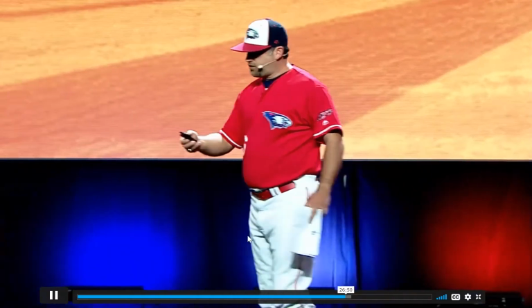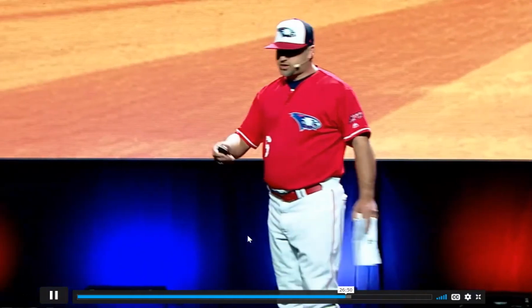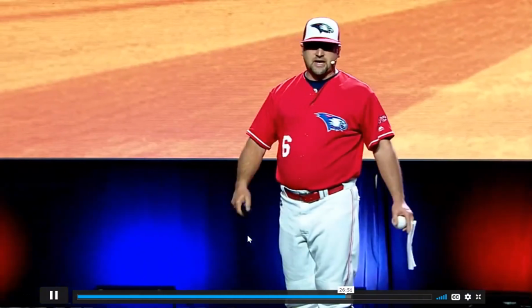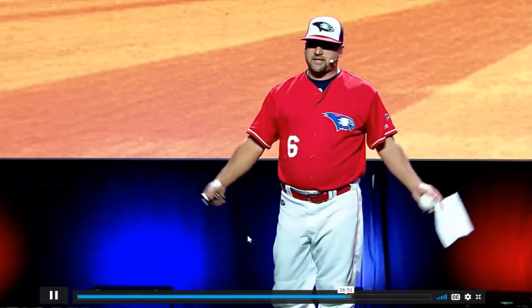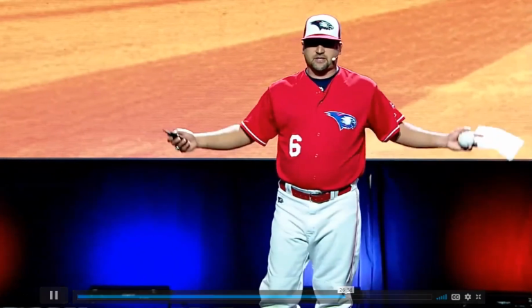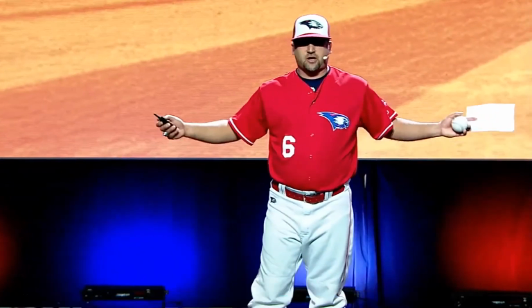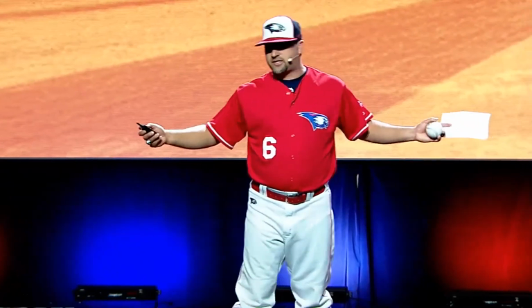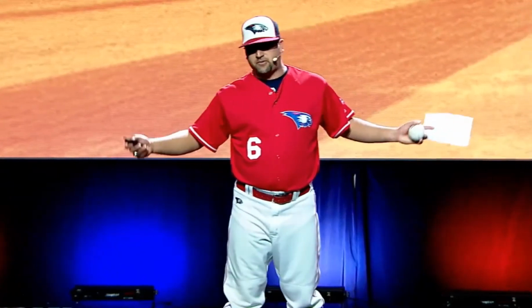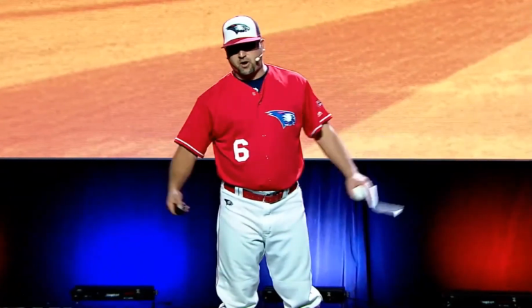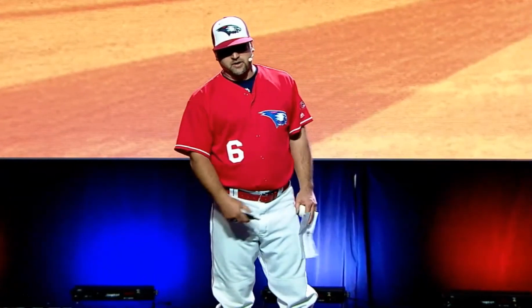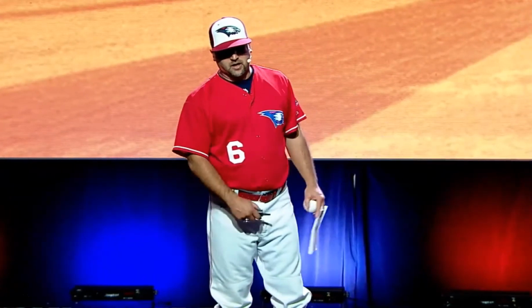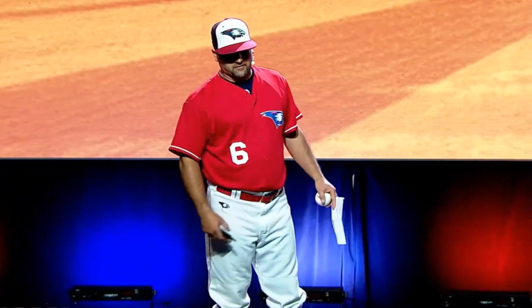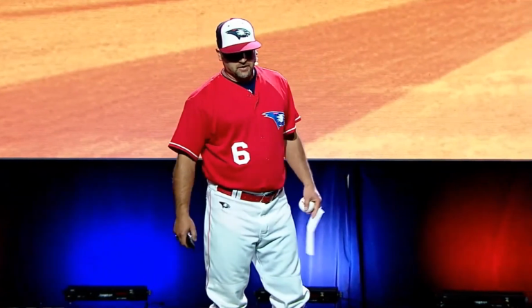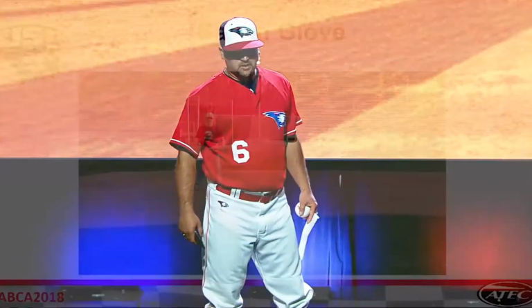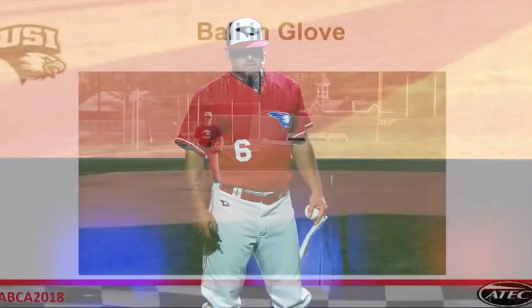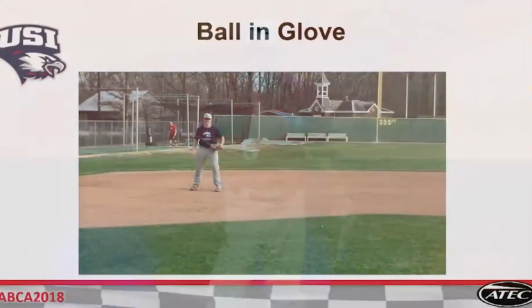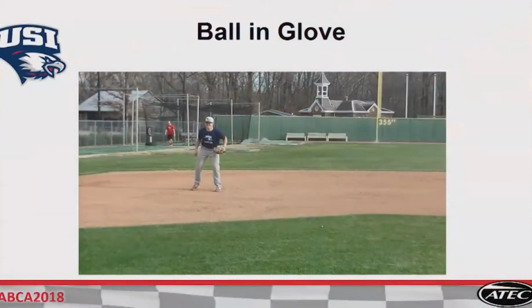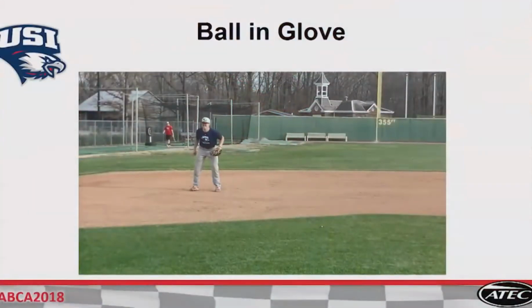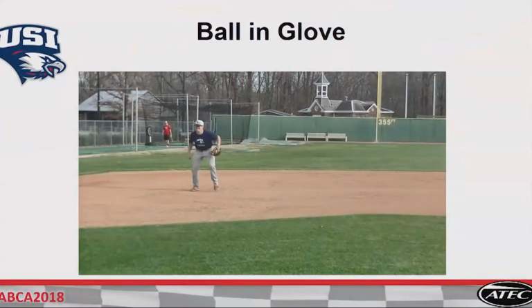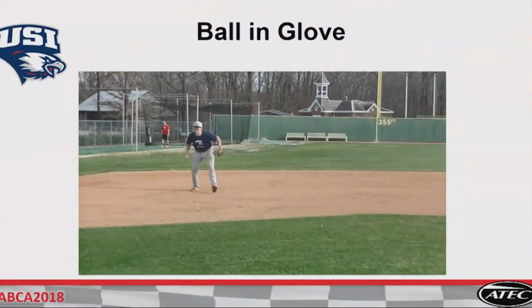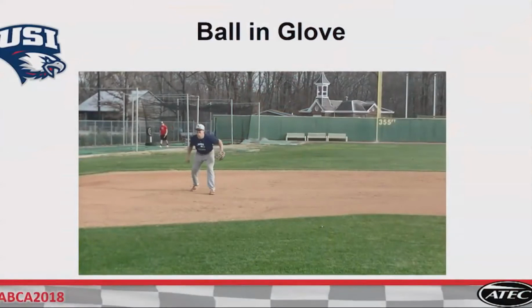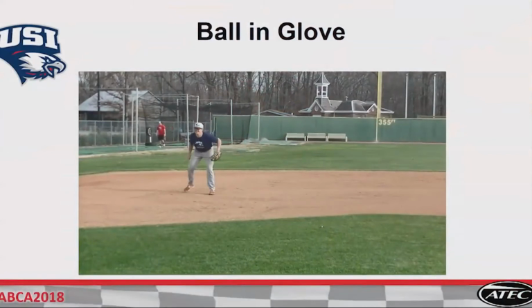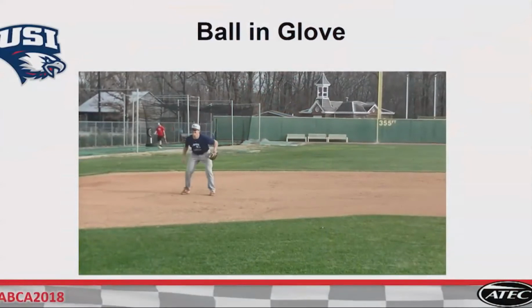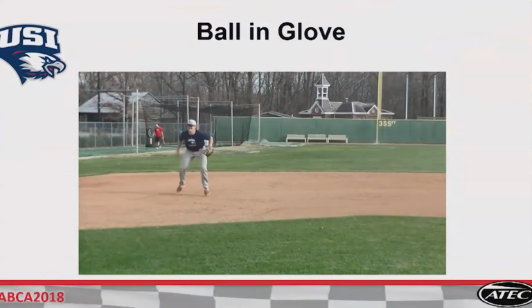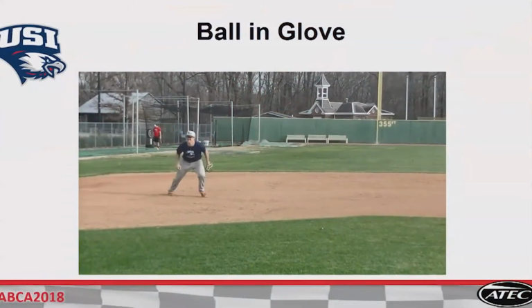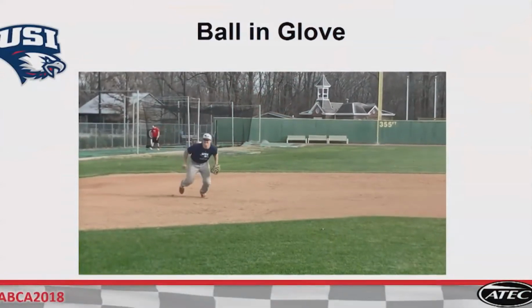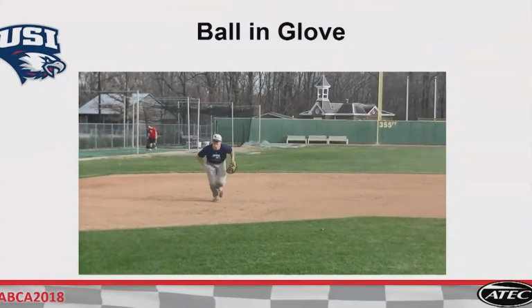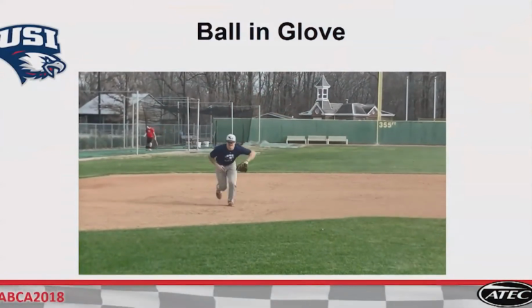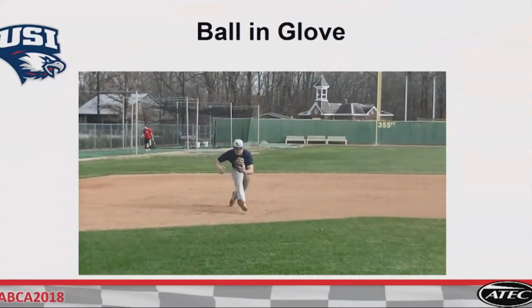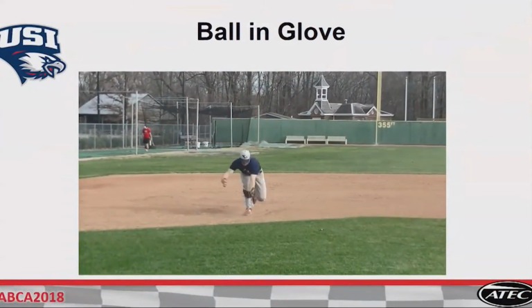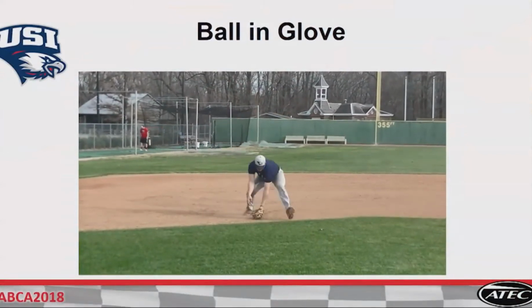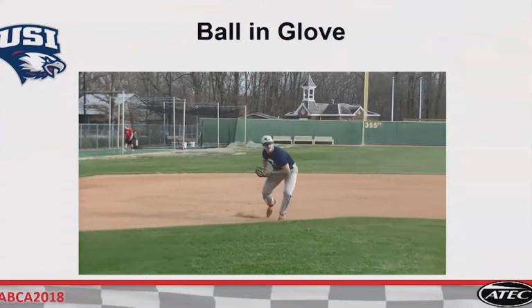We do it just like this. It's called simple ball and glove. Start at third base — our third base is there.